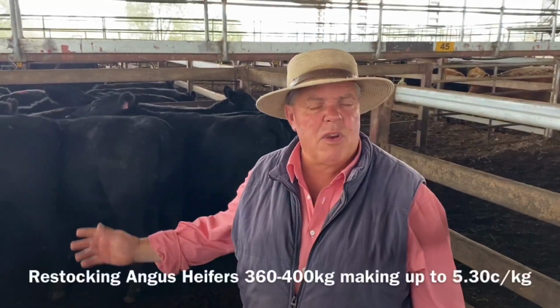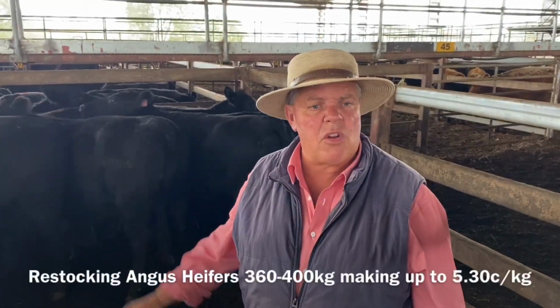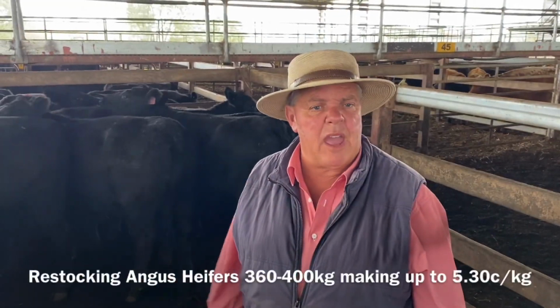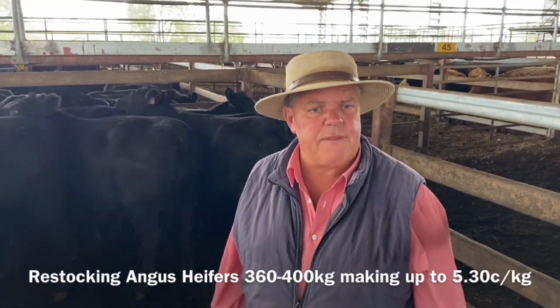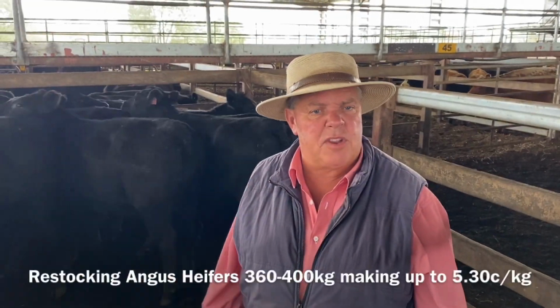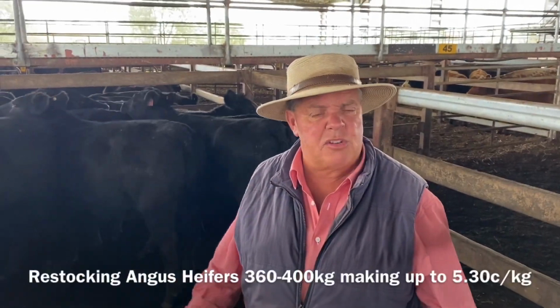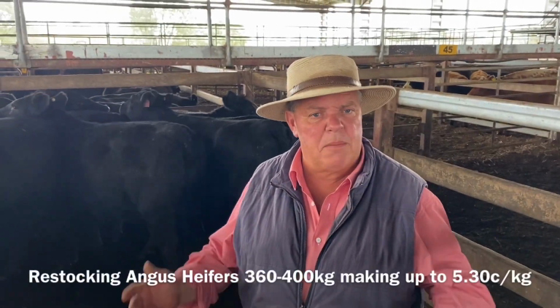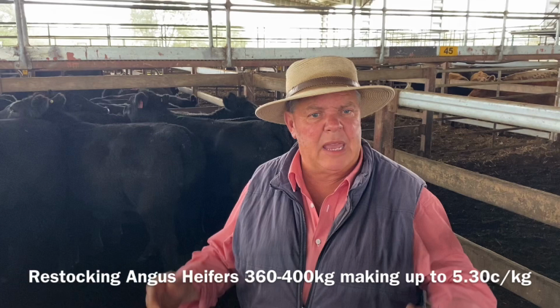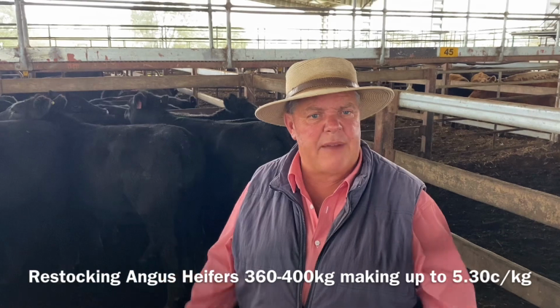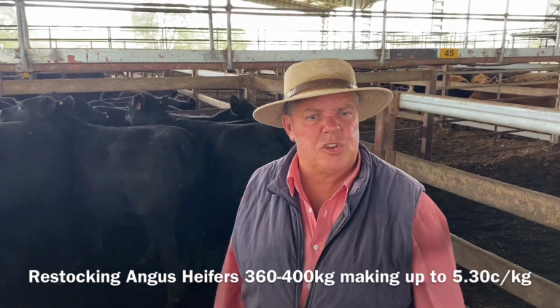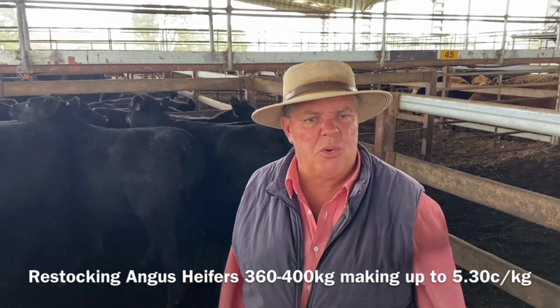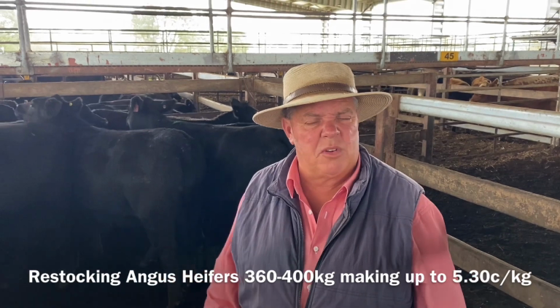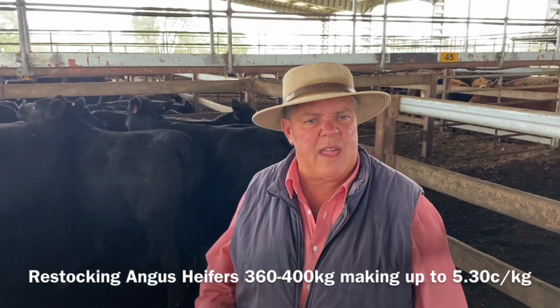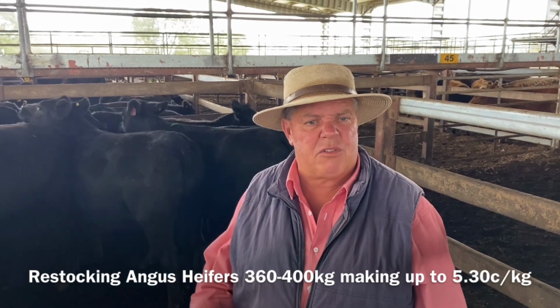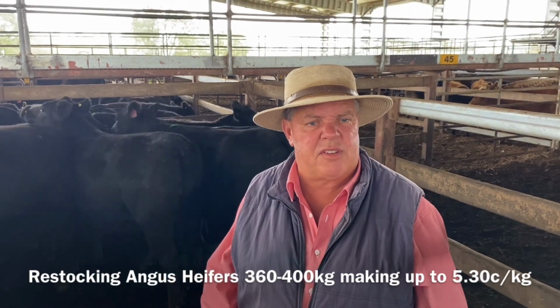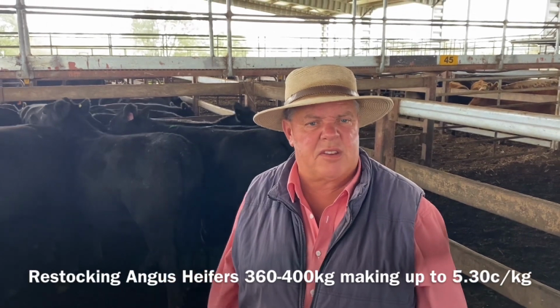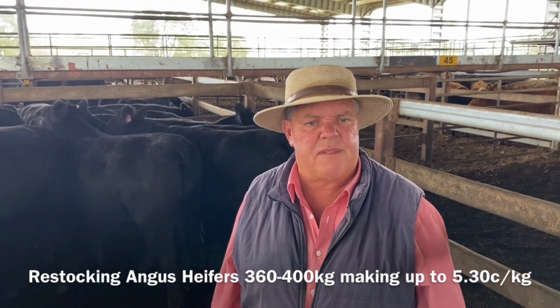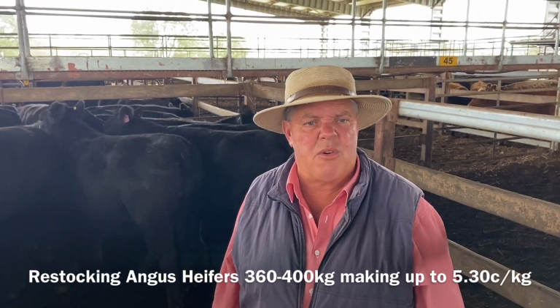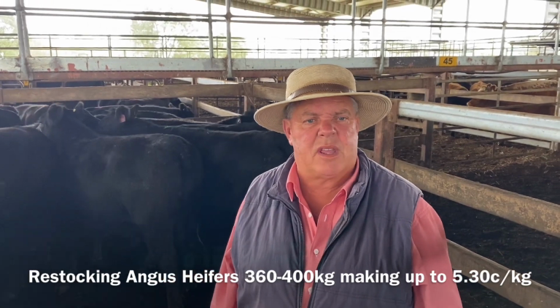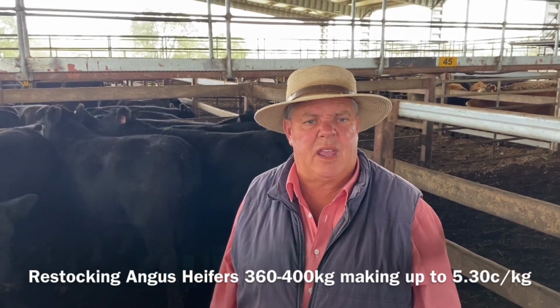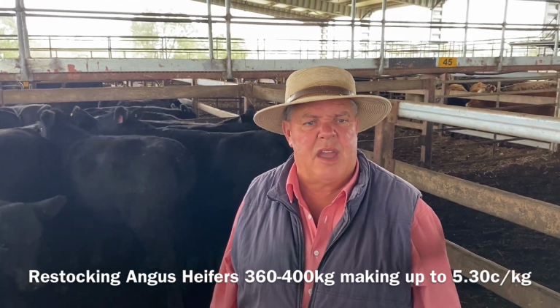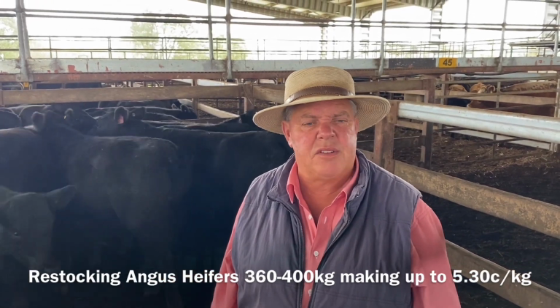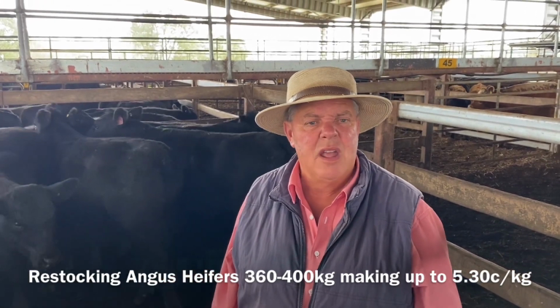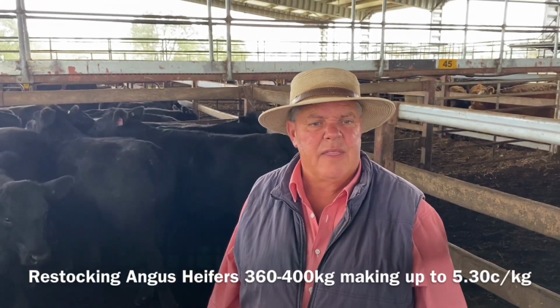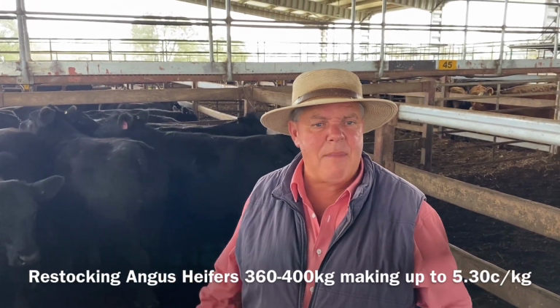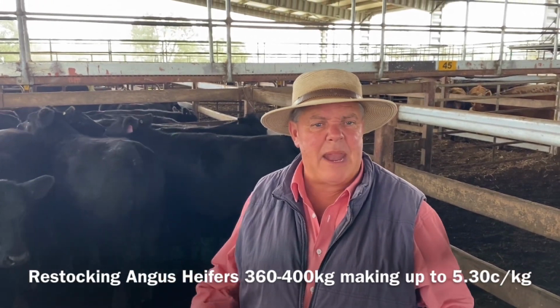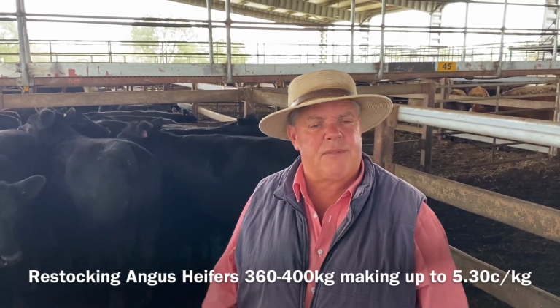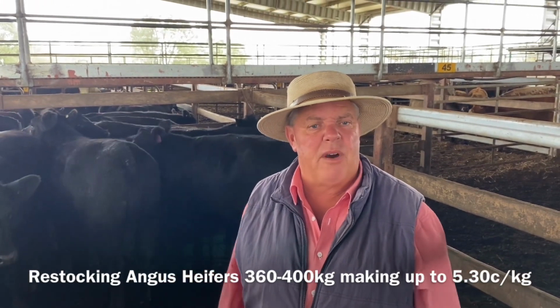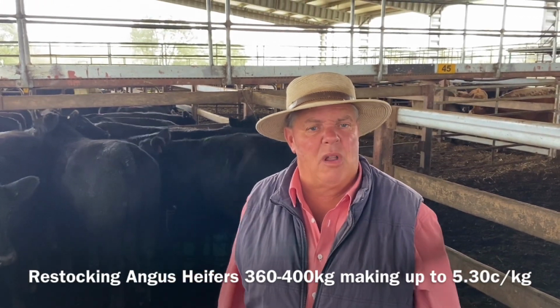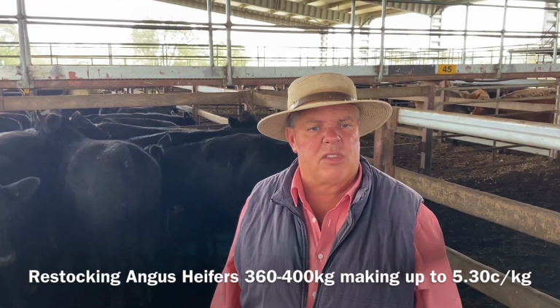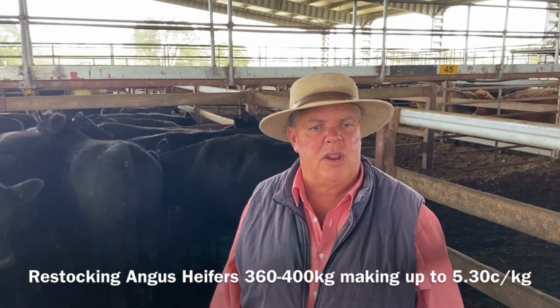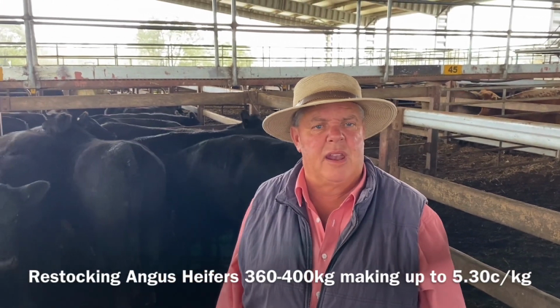The heifers here, sort of big enough to join — around 360 to 400 kilos — they made up to $5.50 today.